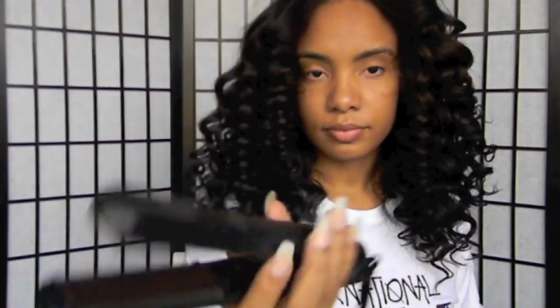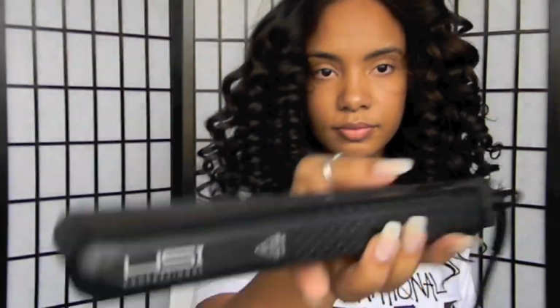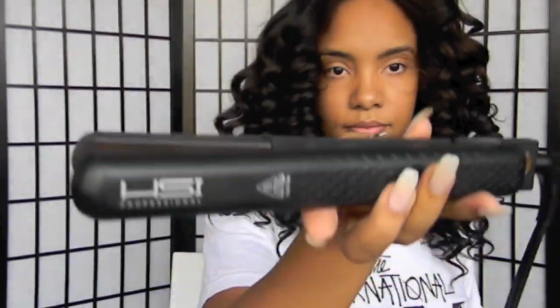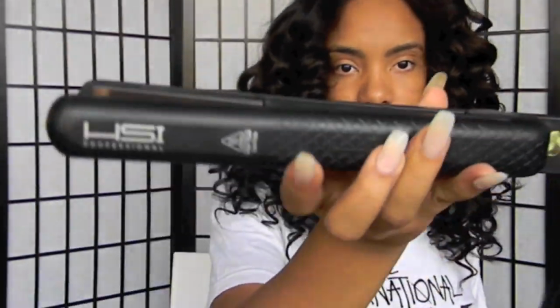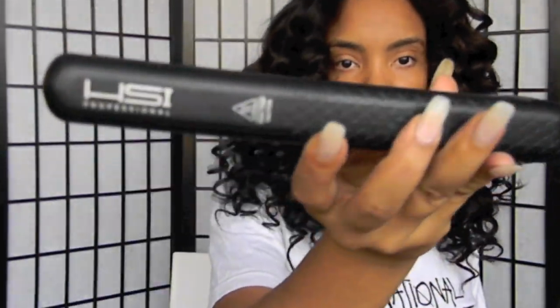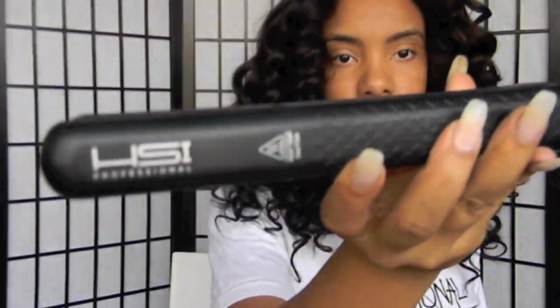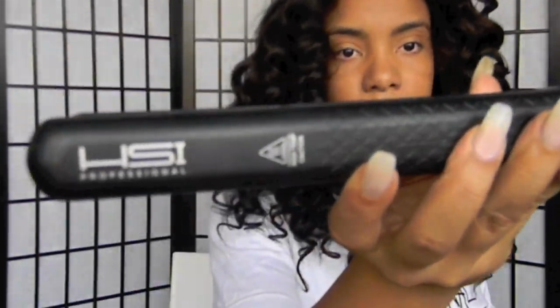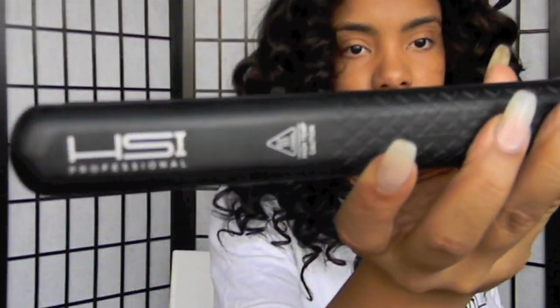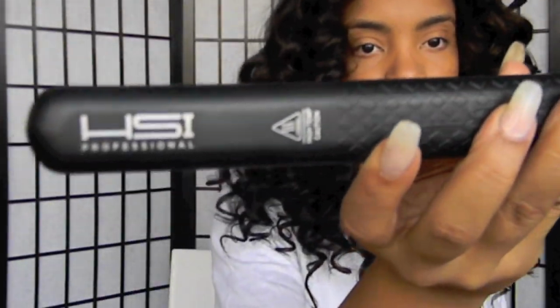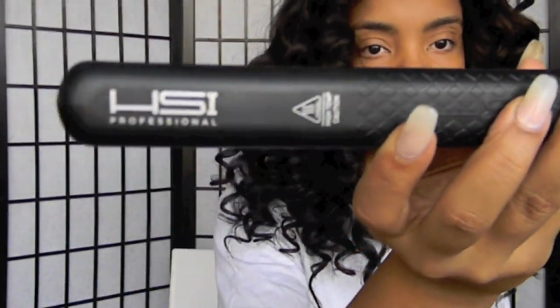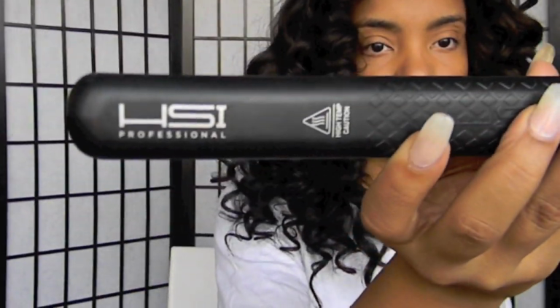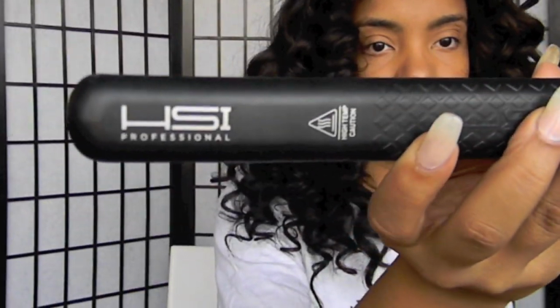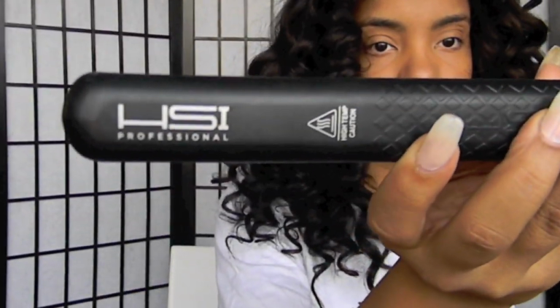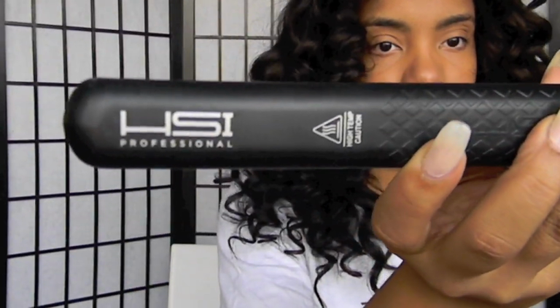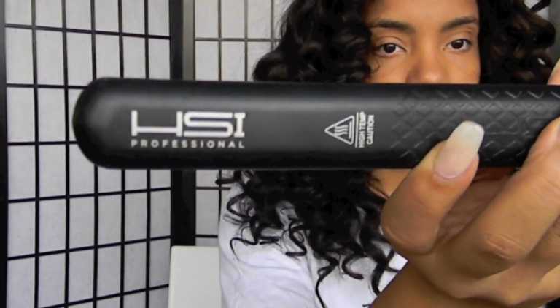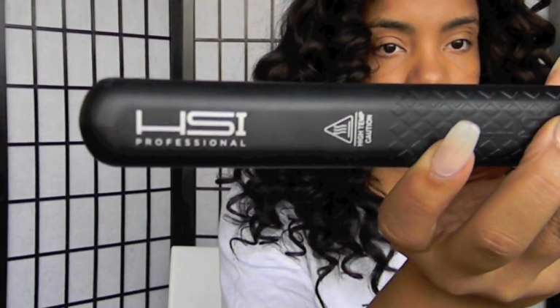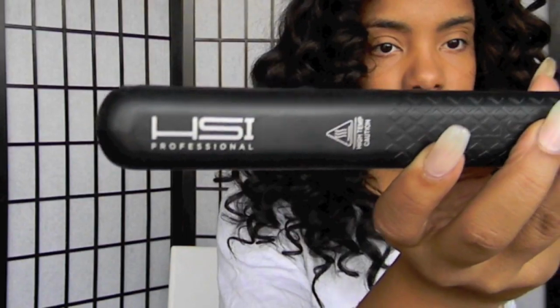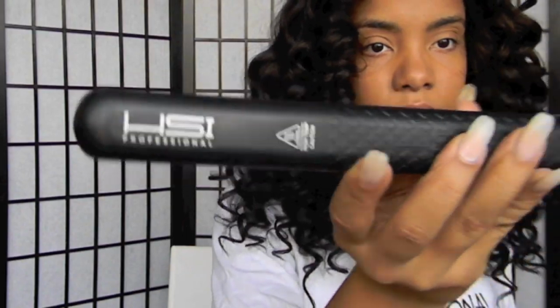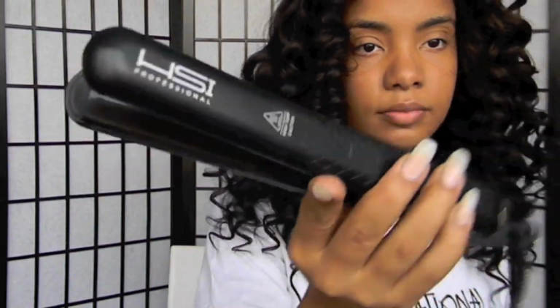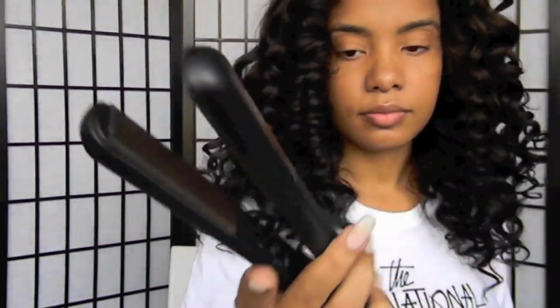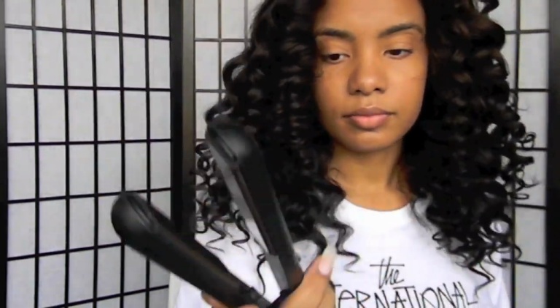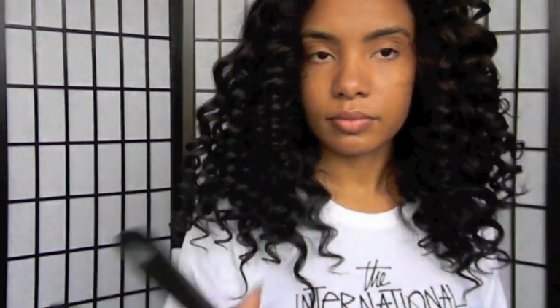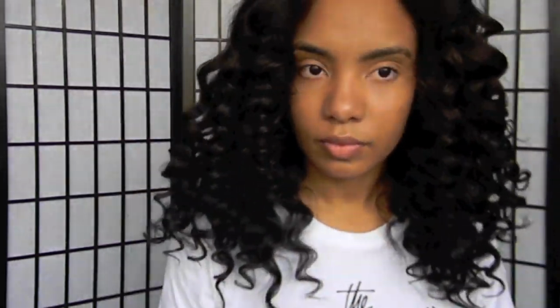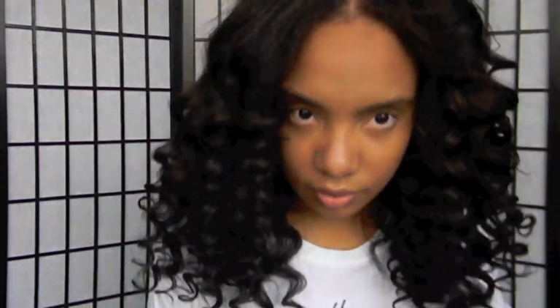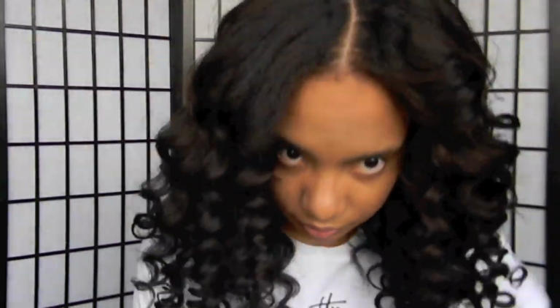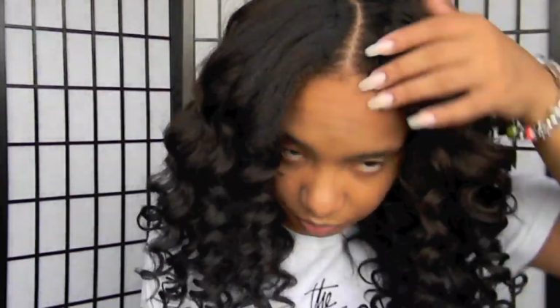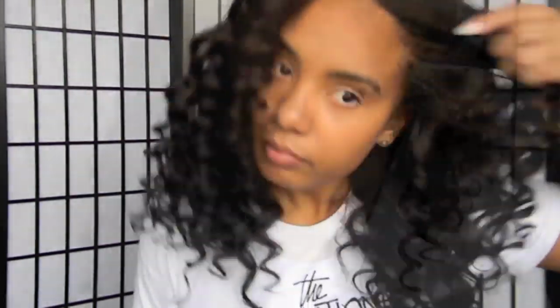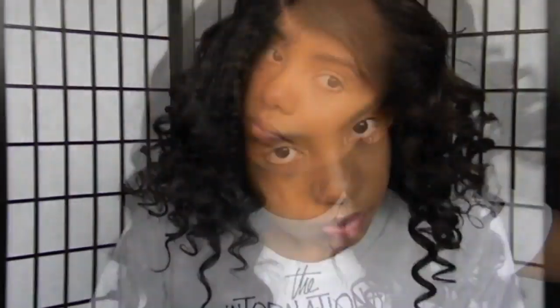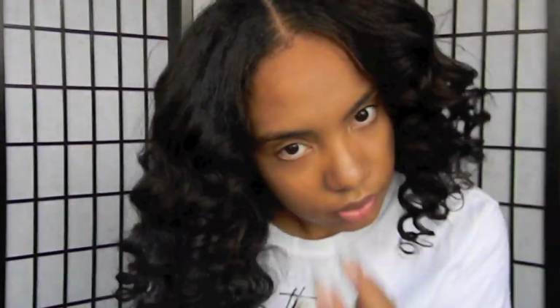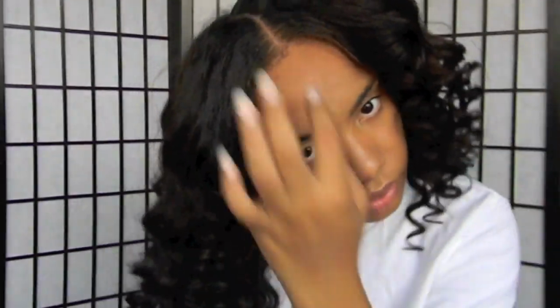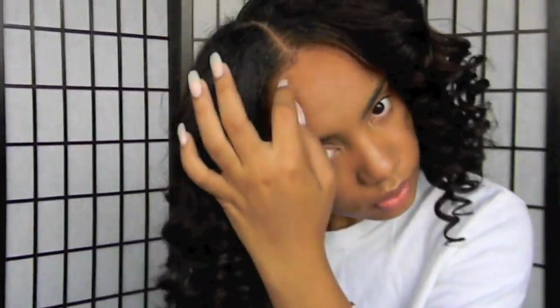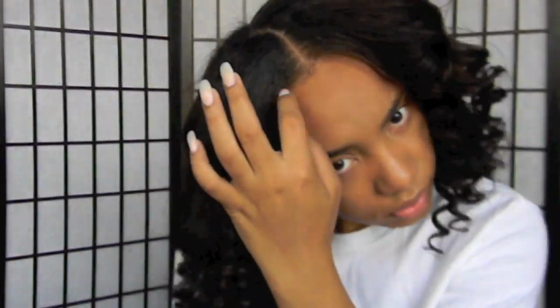If you want a more polished look, you can take your flat iron and go over the top of your hair.